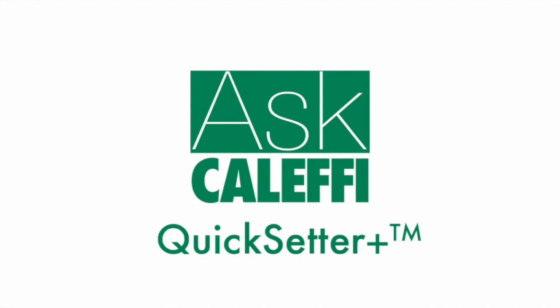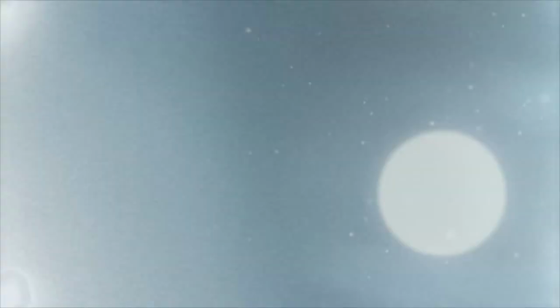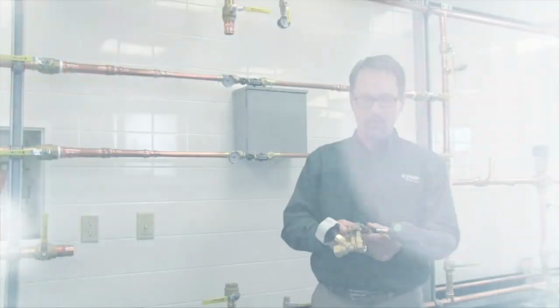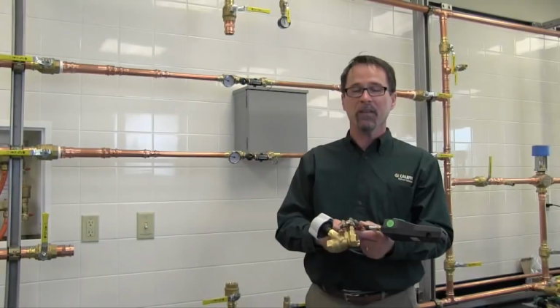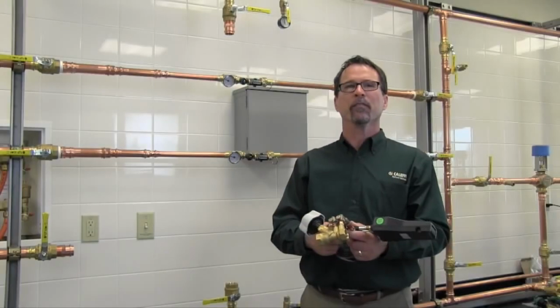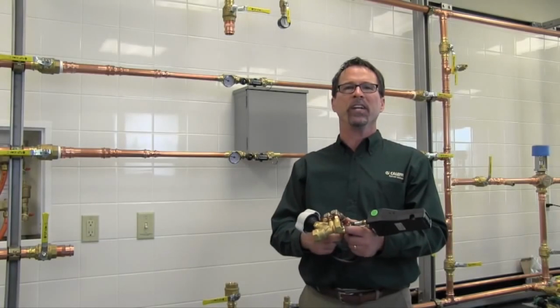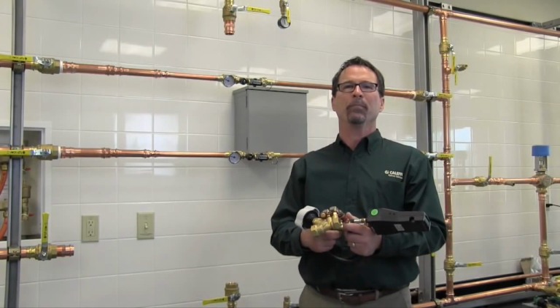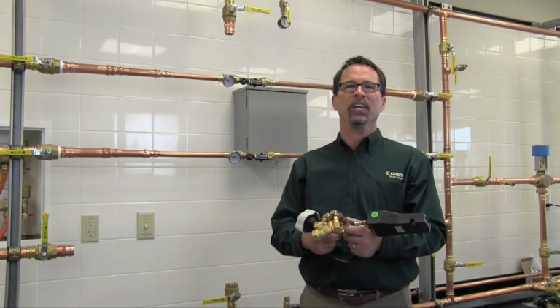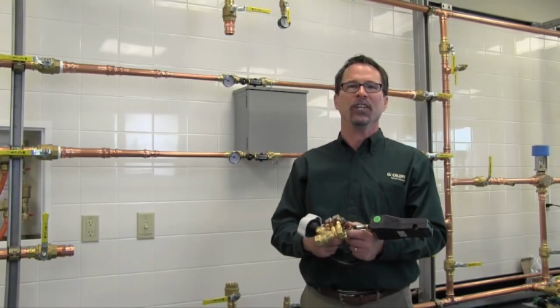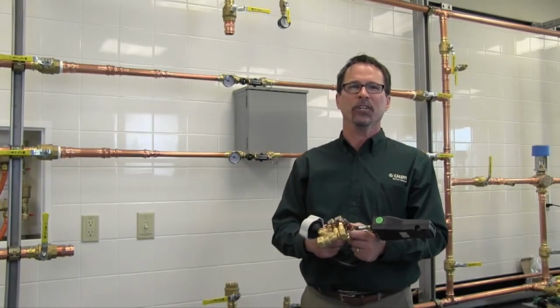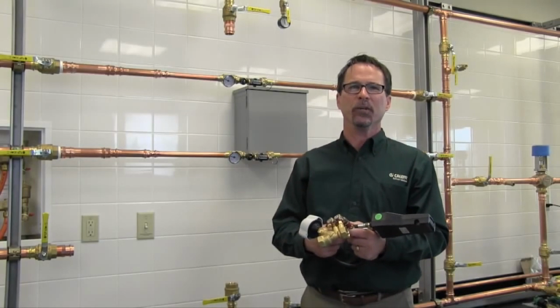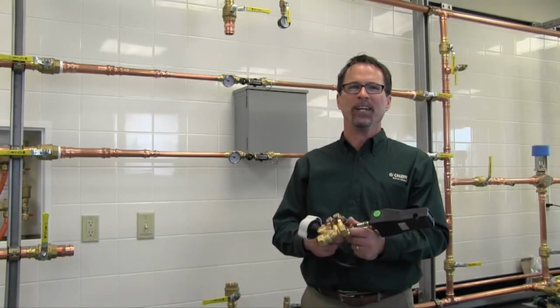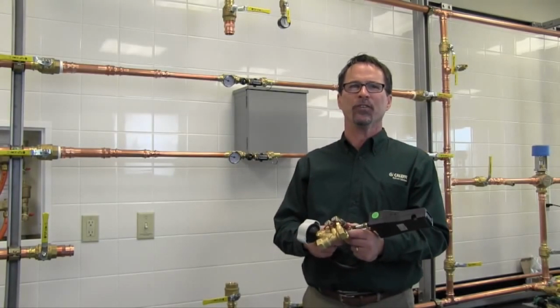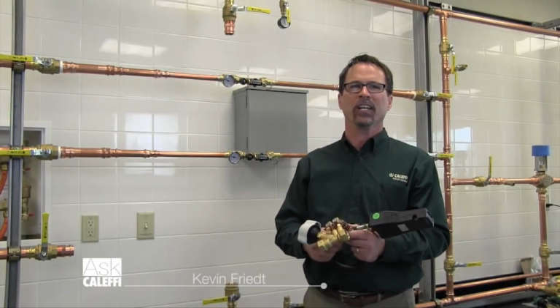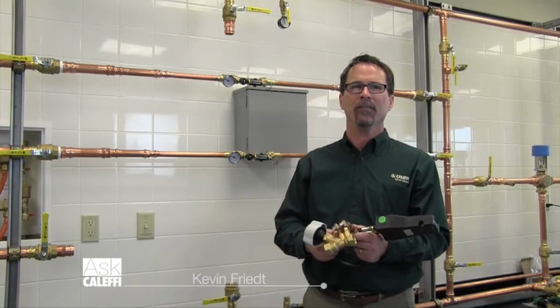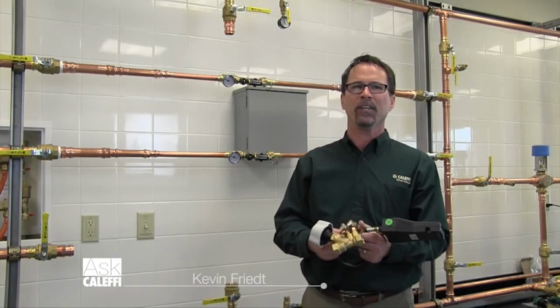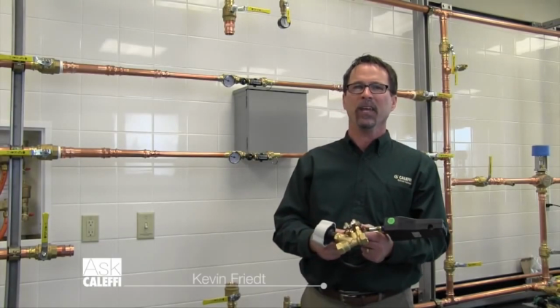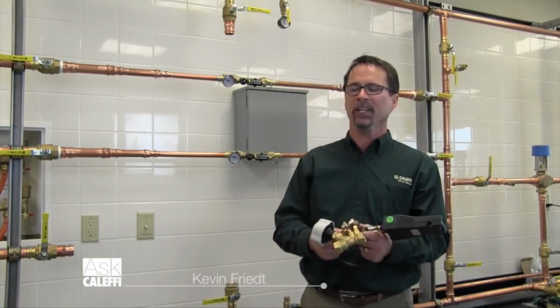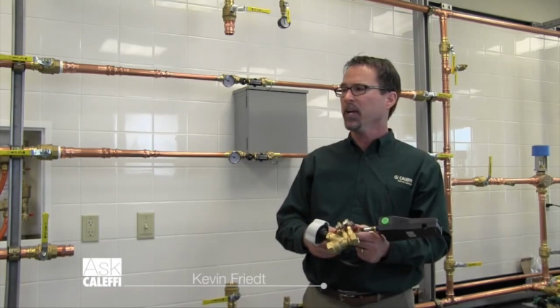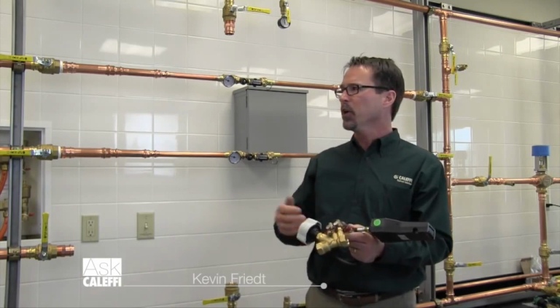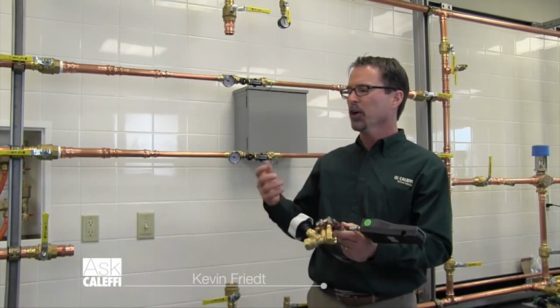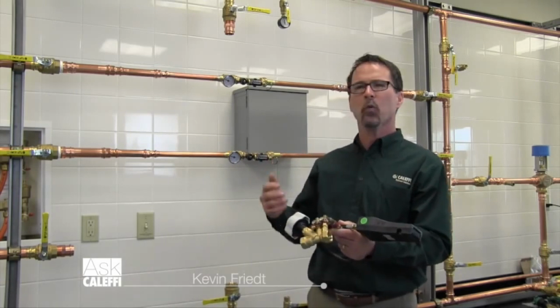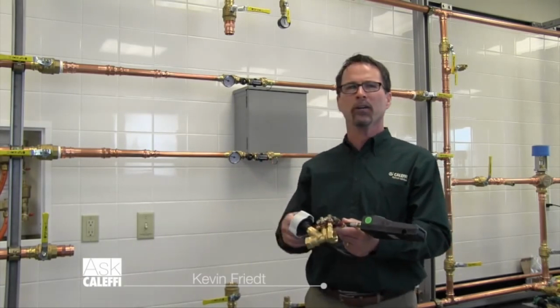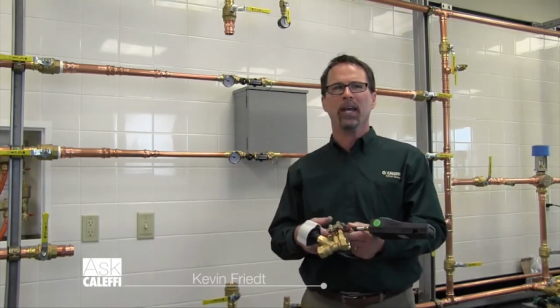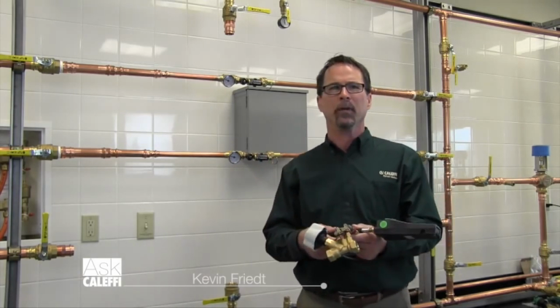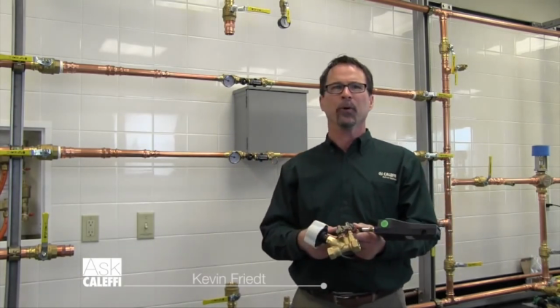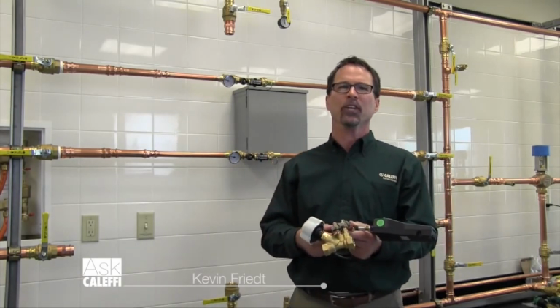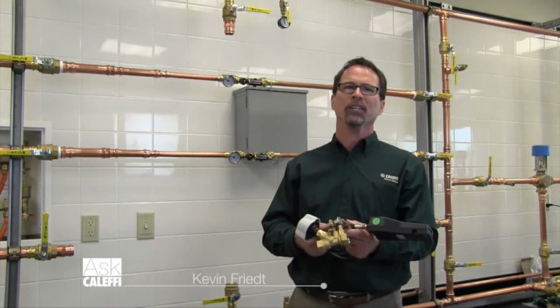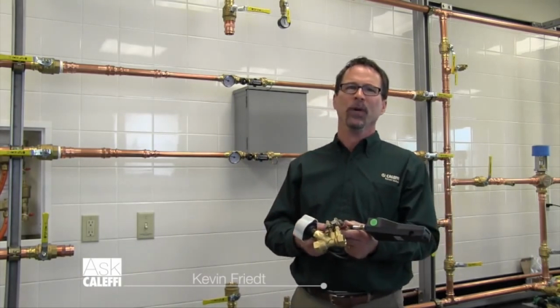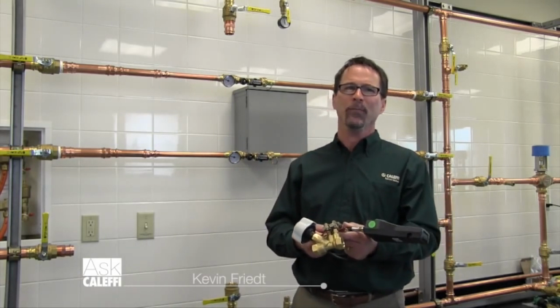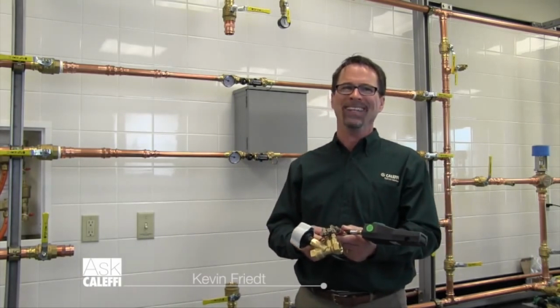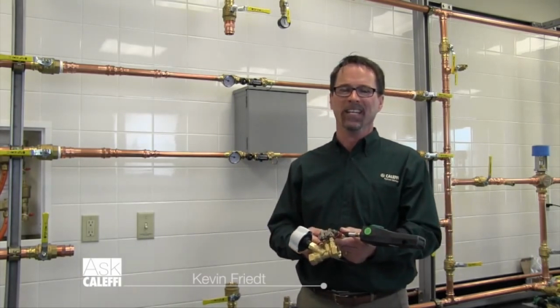Hi, I'm Kevin Freed, Application Engineering Manager at Caleffi, and today we're in our new water lab and I'm going to talk to you about balancing.